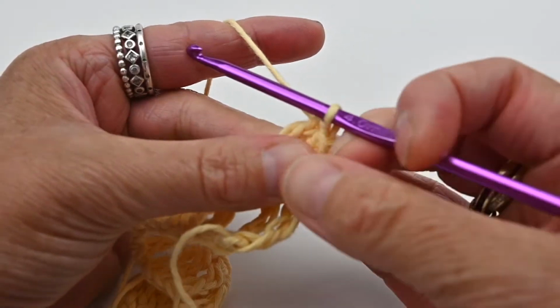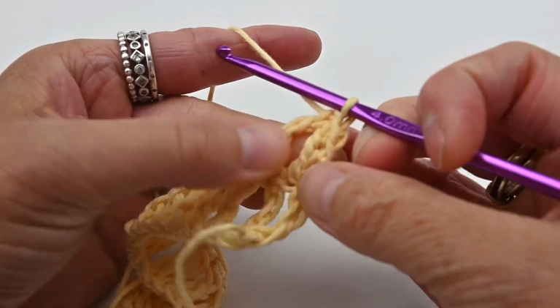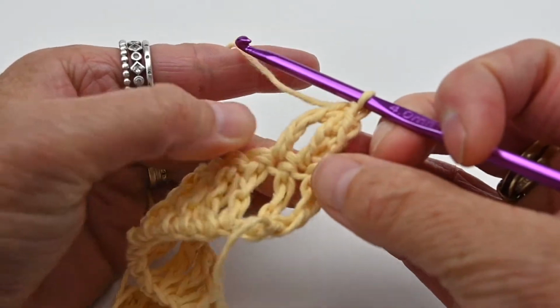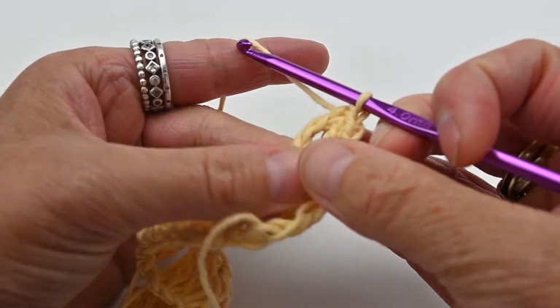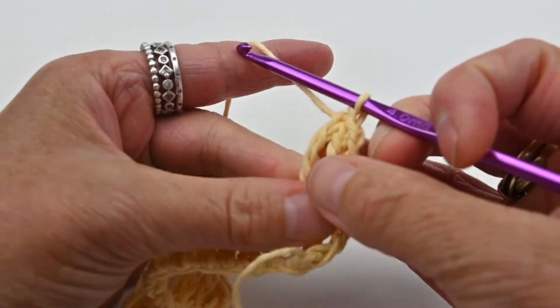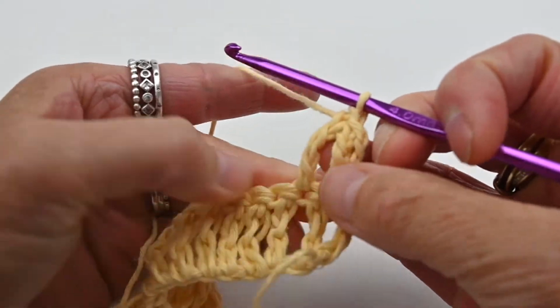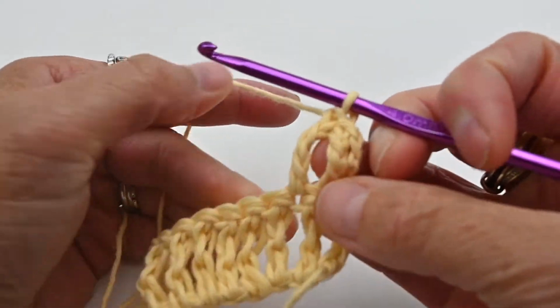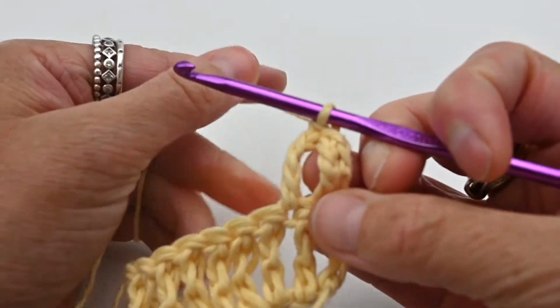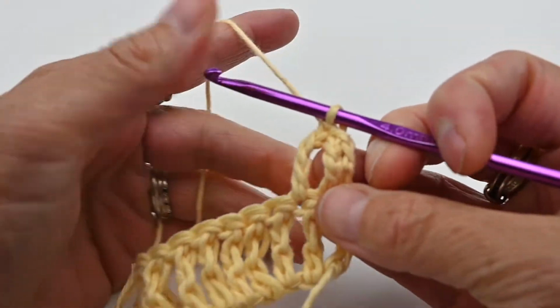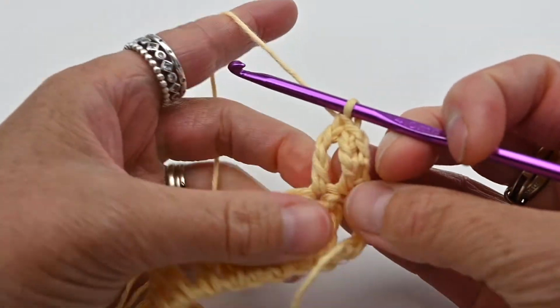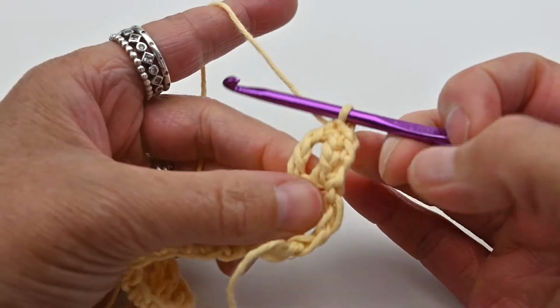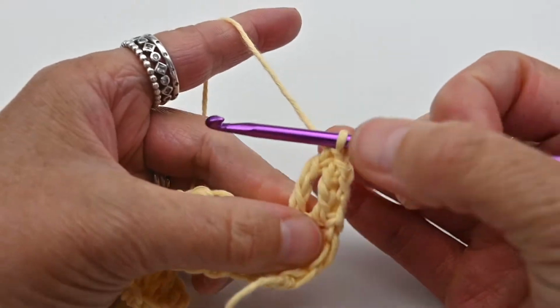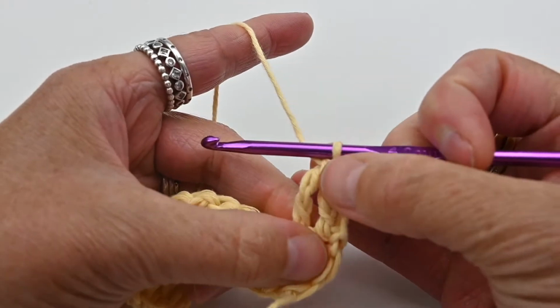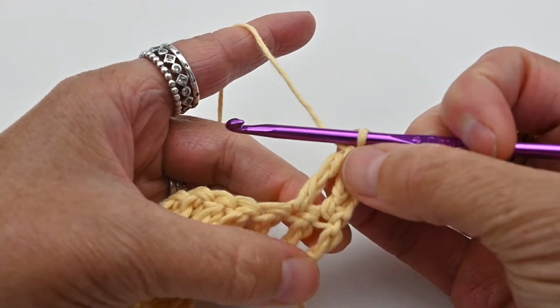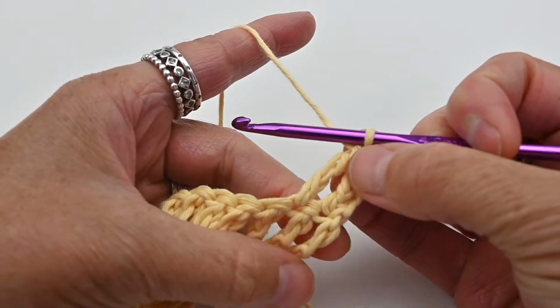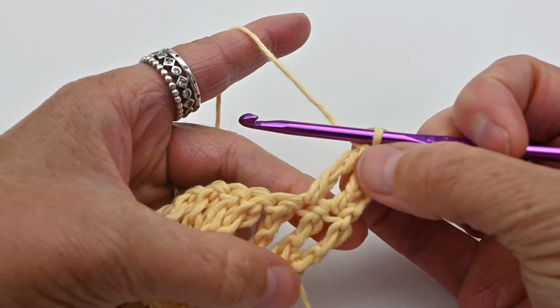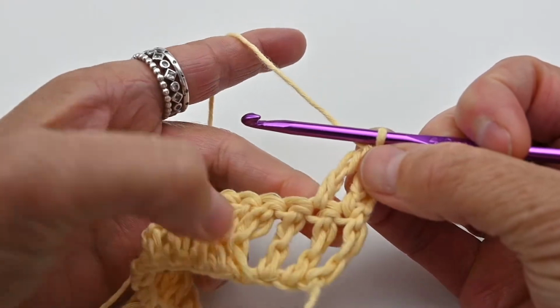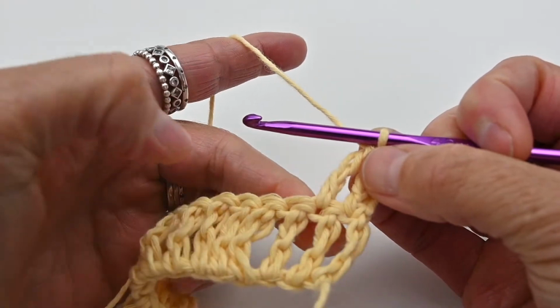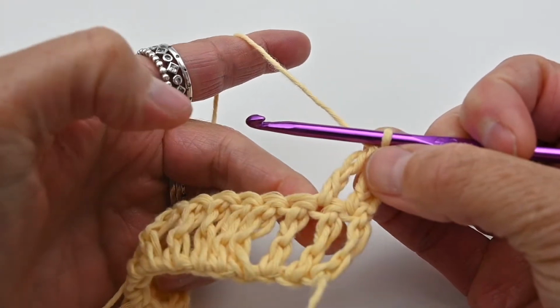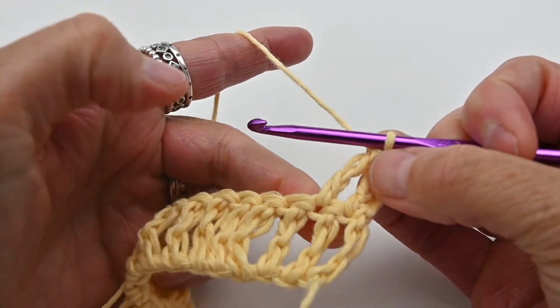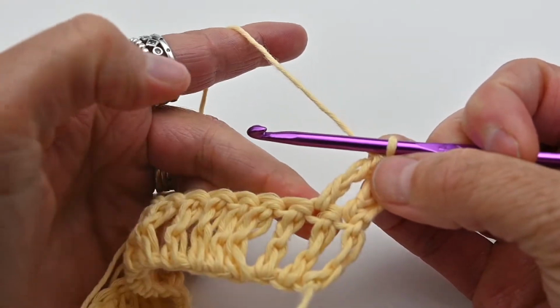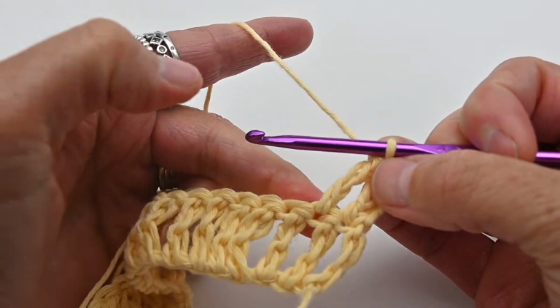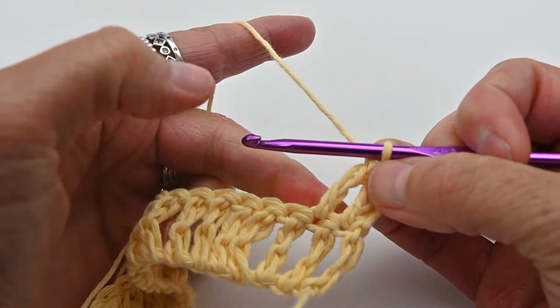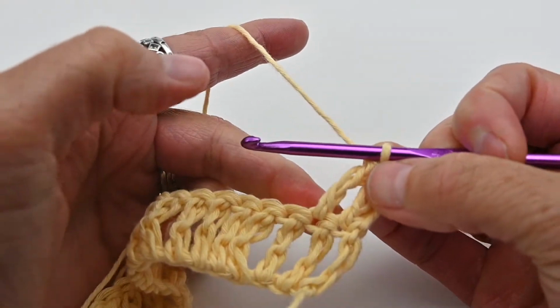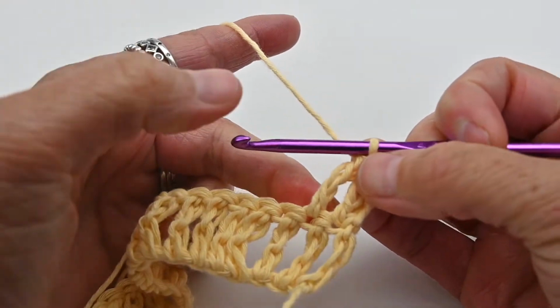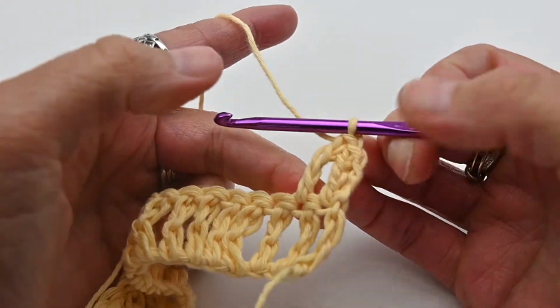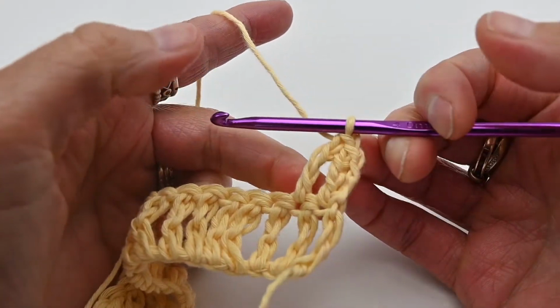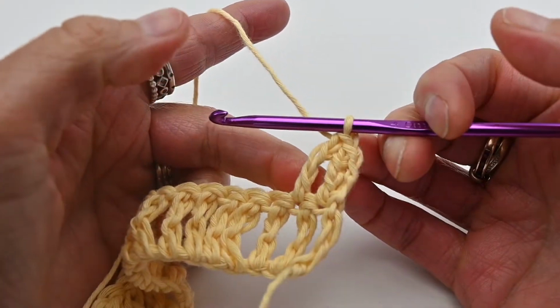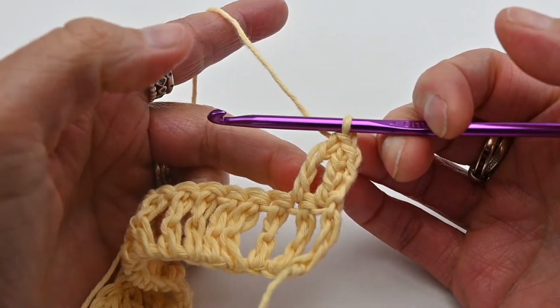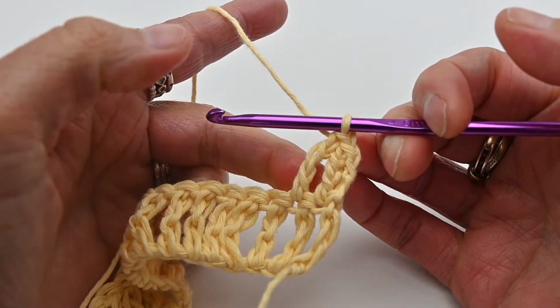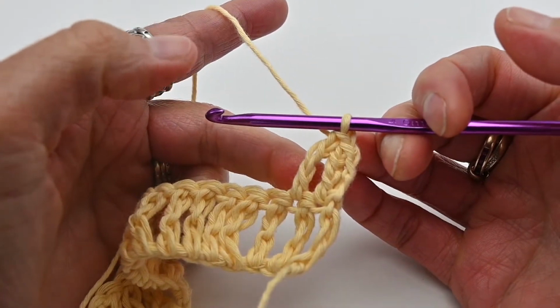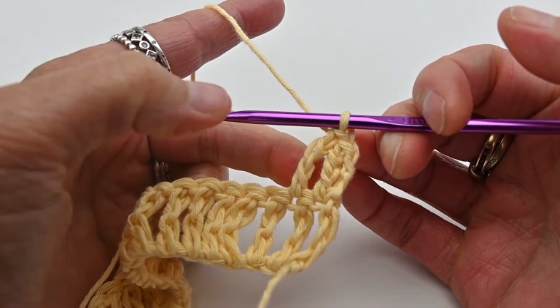And that is a treble. It's a very pretty stitch.